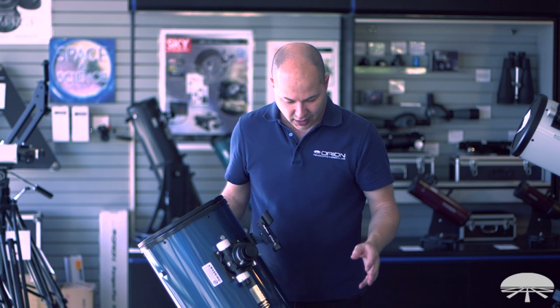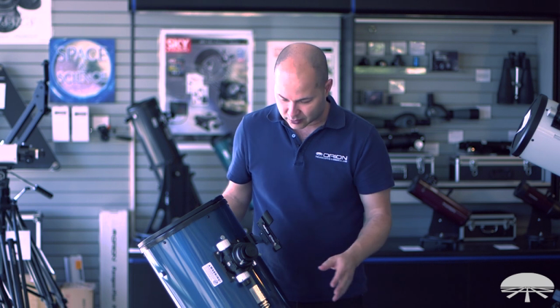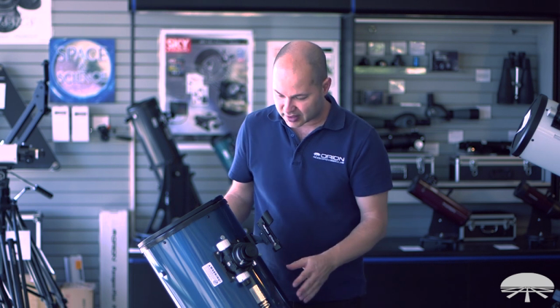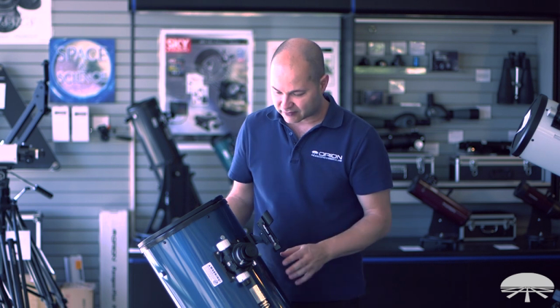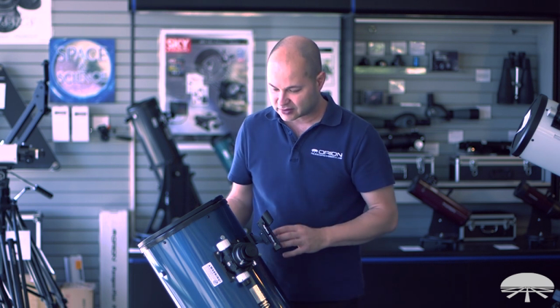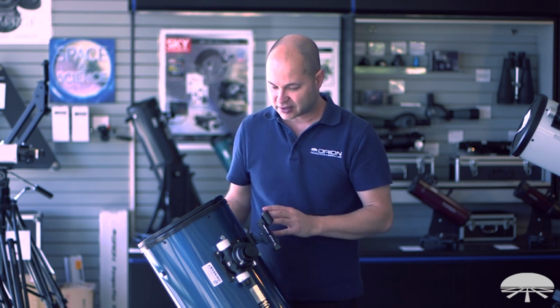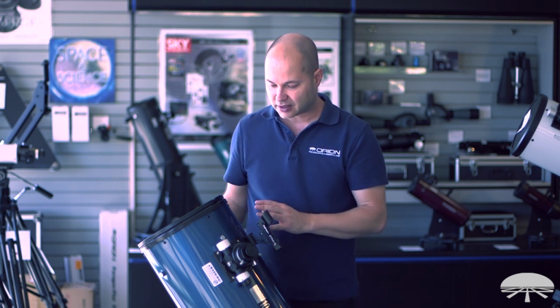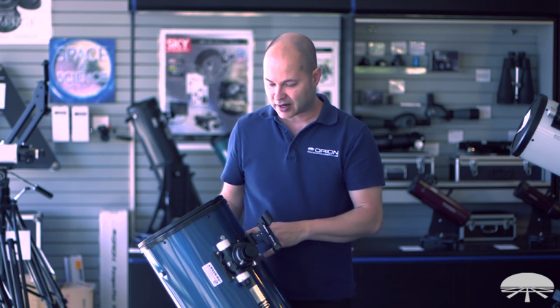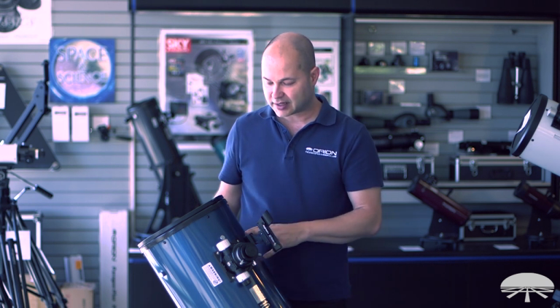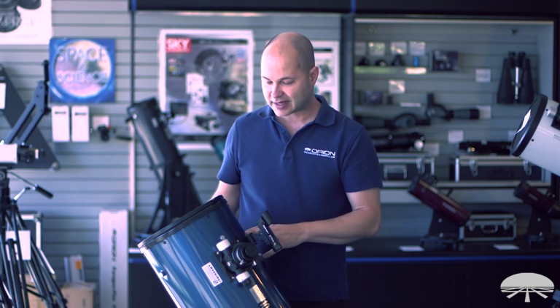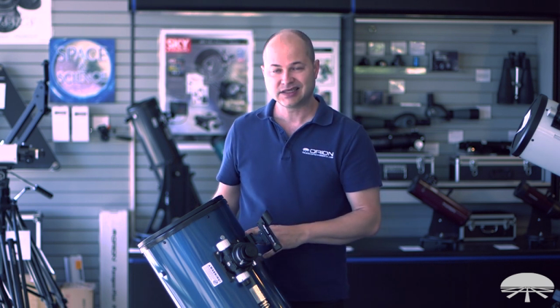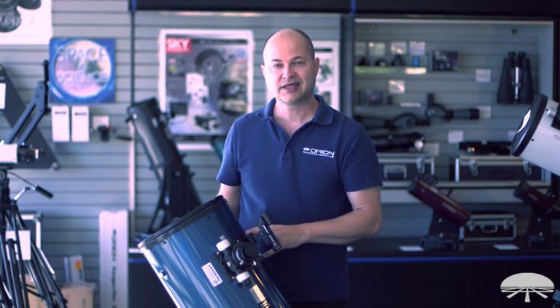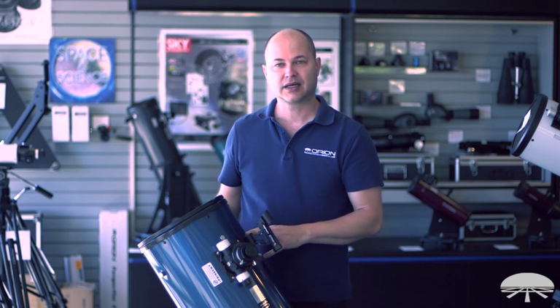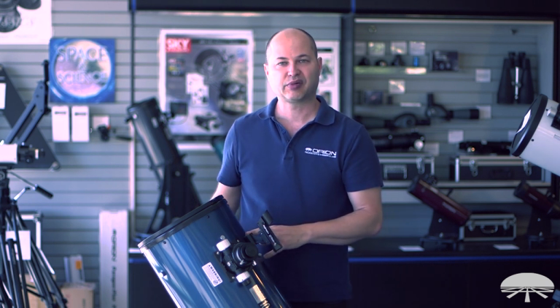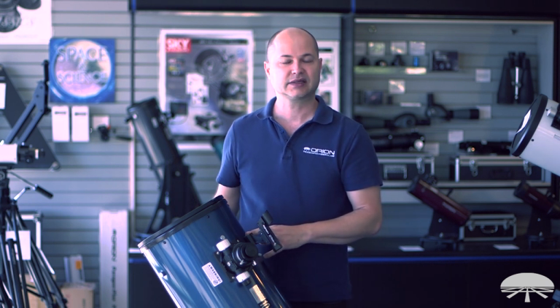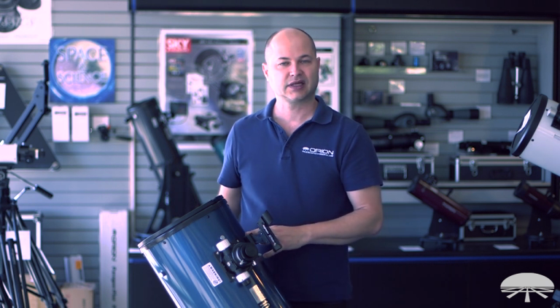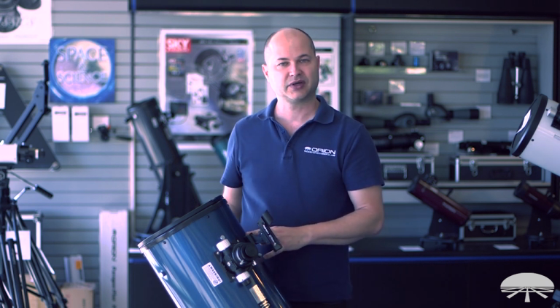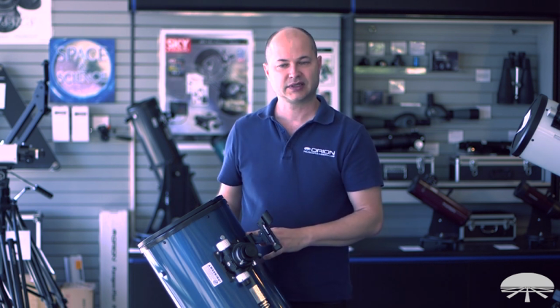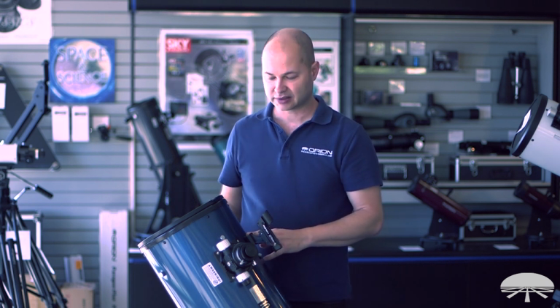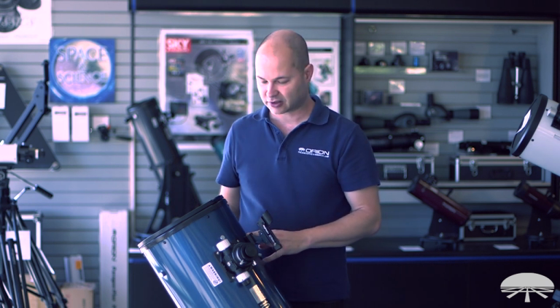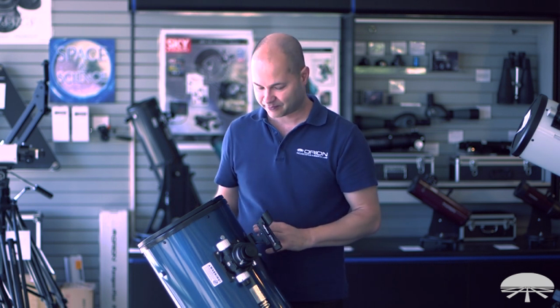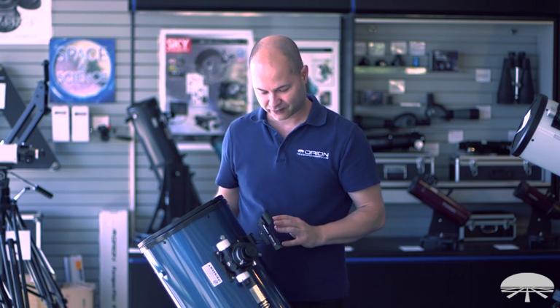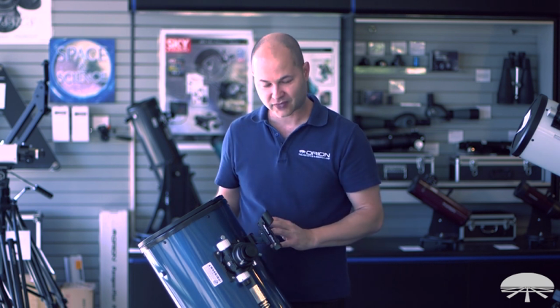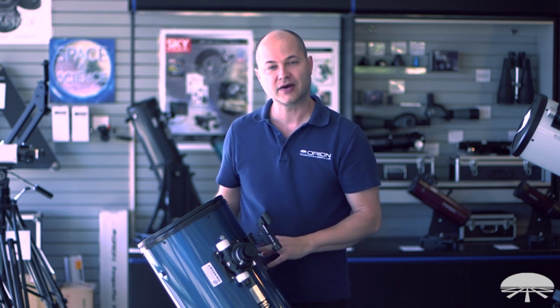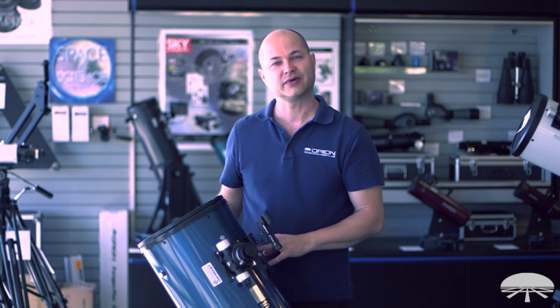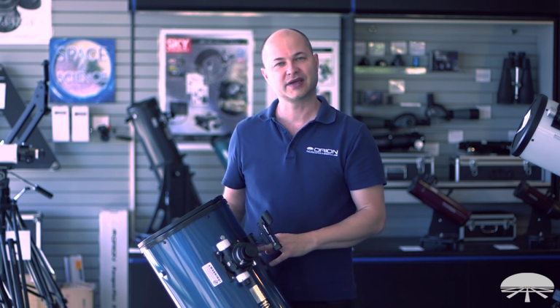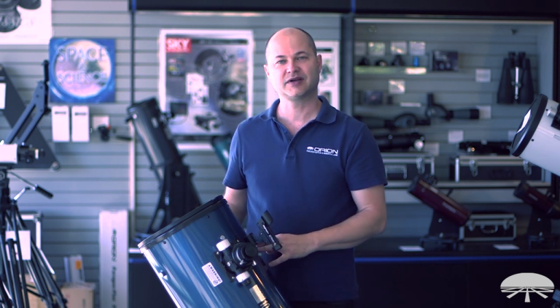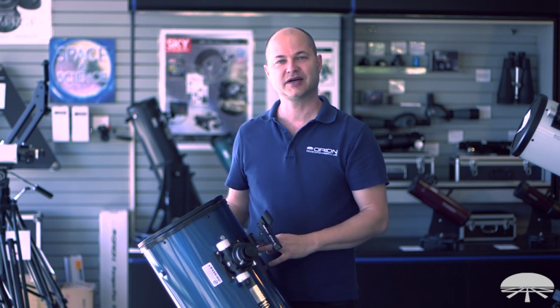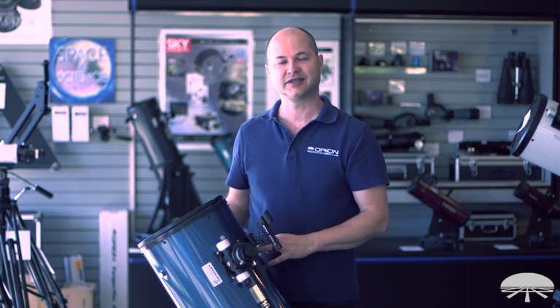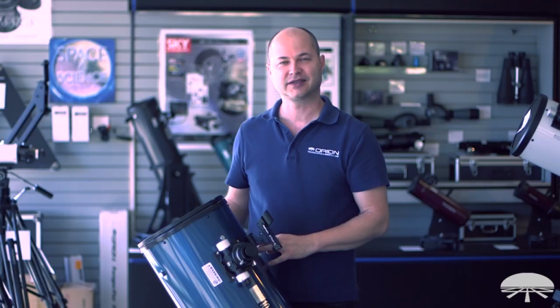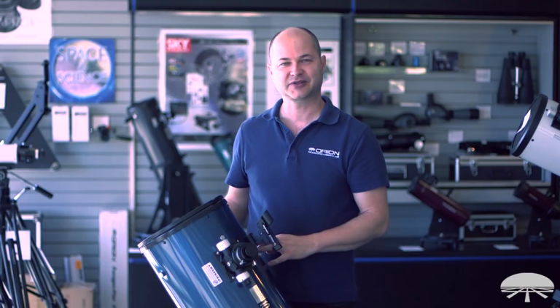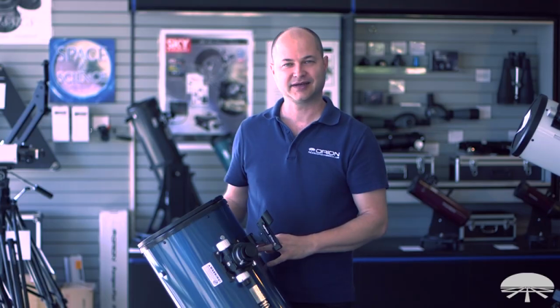Alright, well there you have it — this is the Orion XT10 Plus Dobsonian Telescope. Thank you very much, and clear skies.